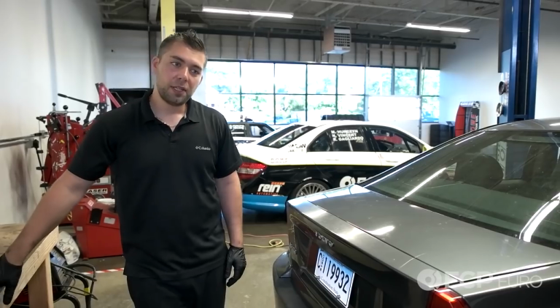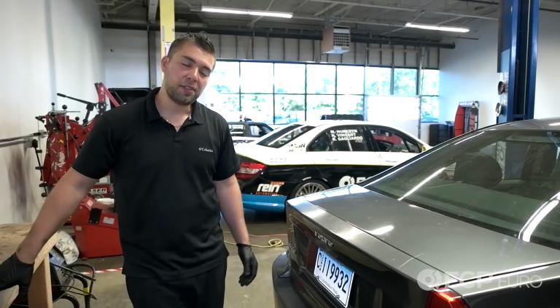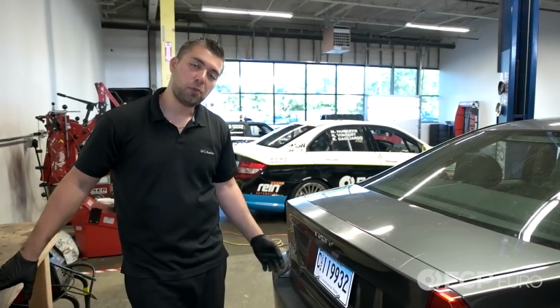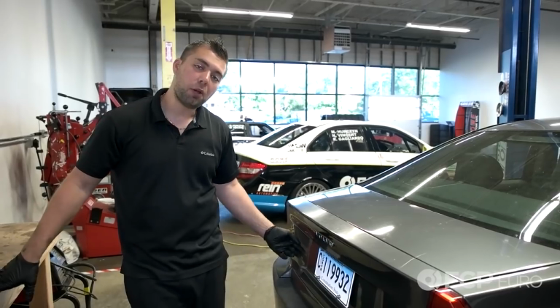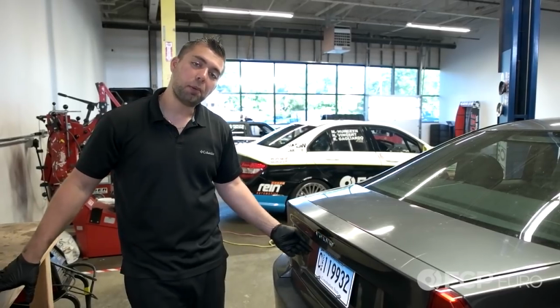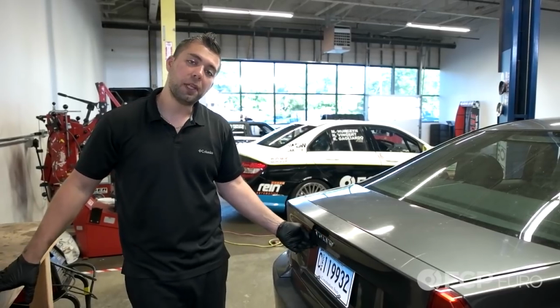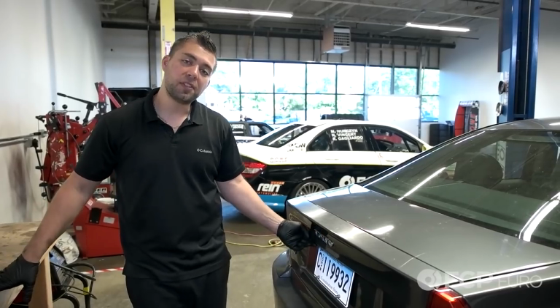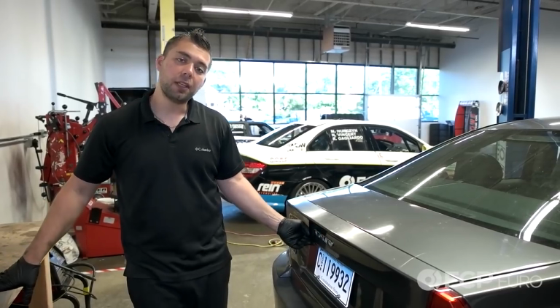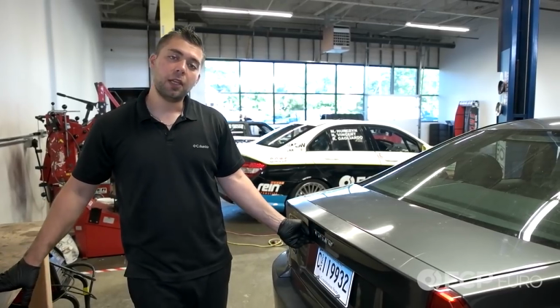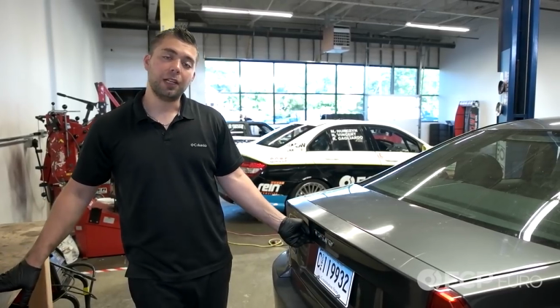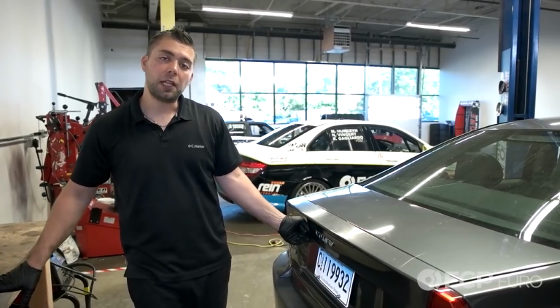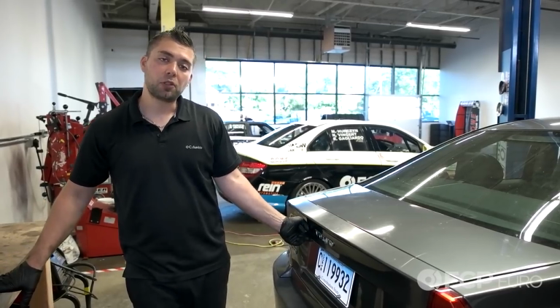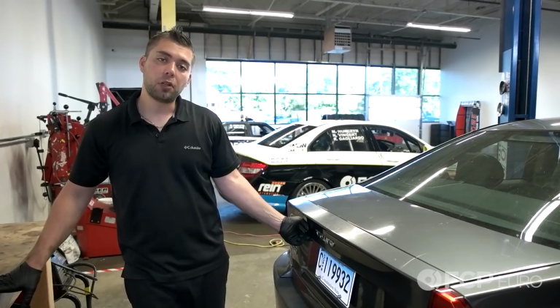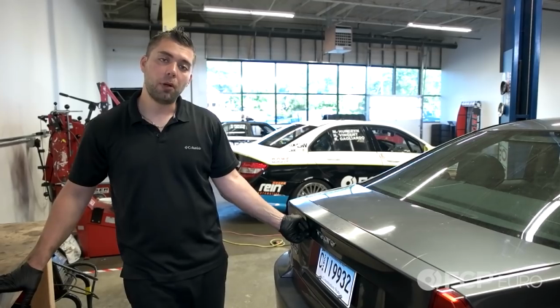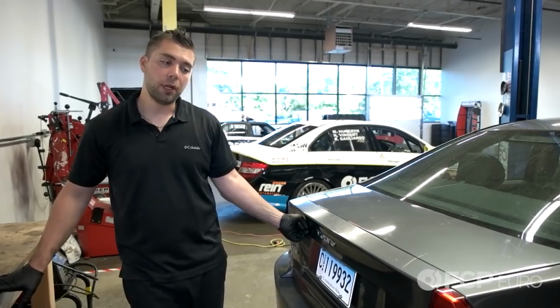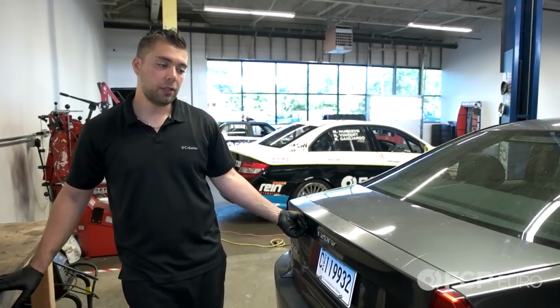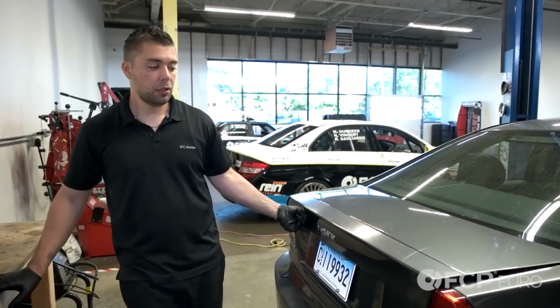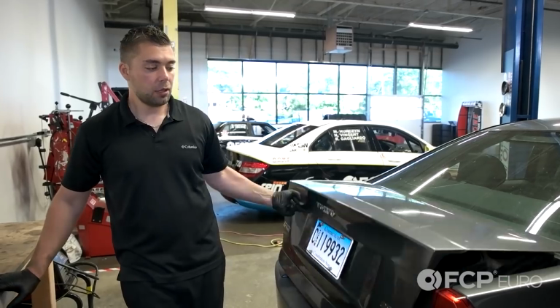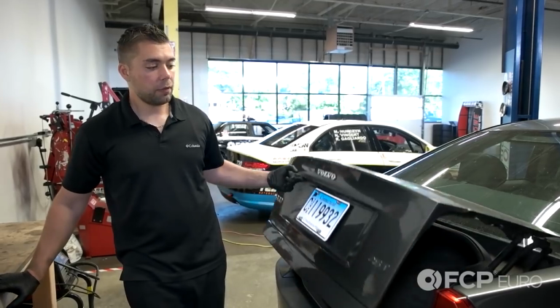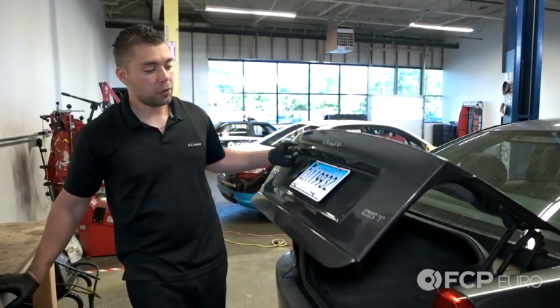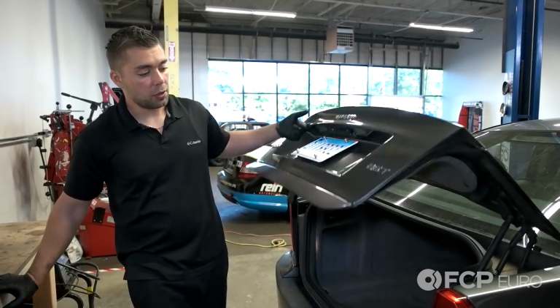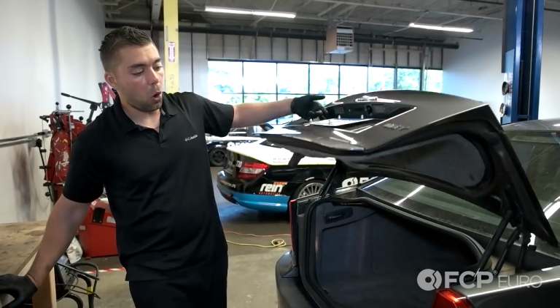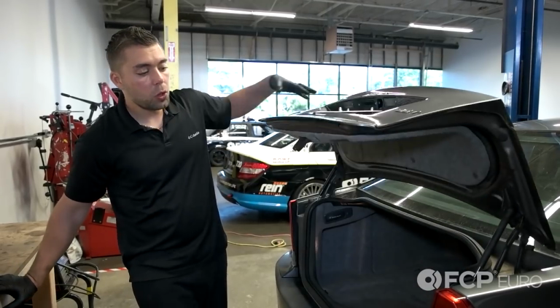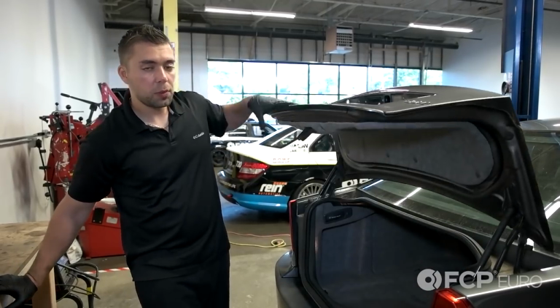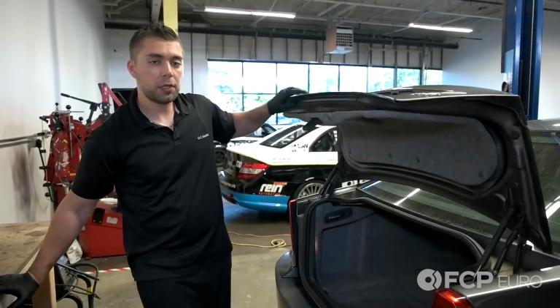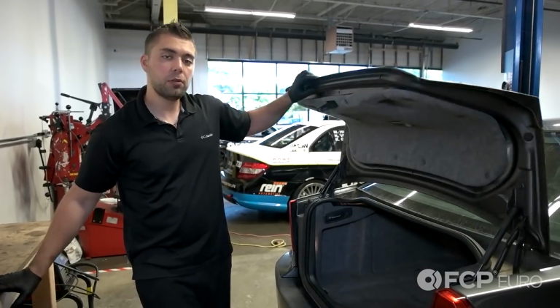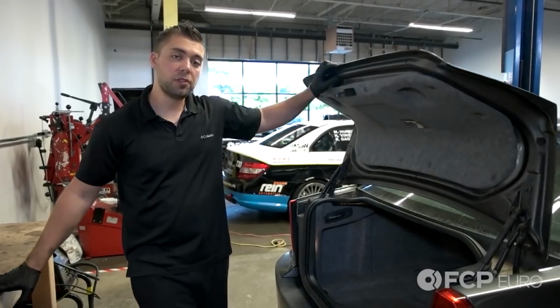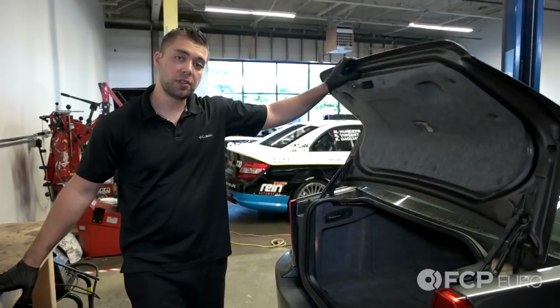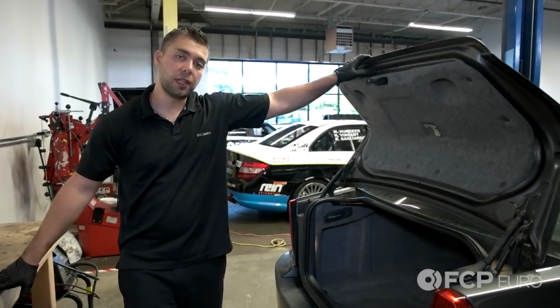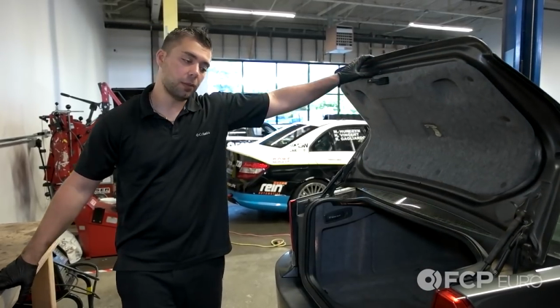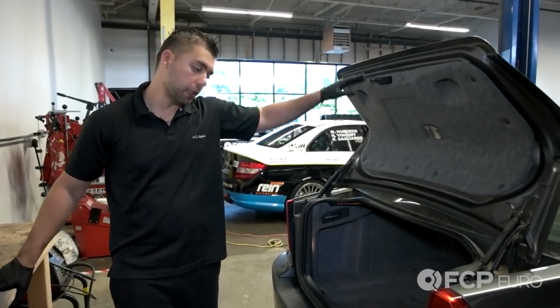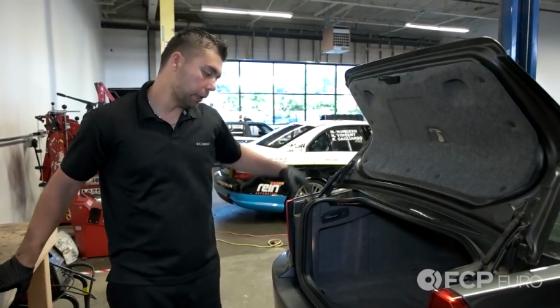Since we are replacing an electrical component, the first thing you always want to do is disconnect the battery.